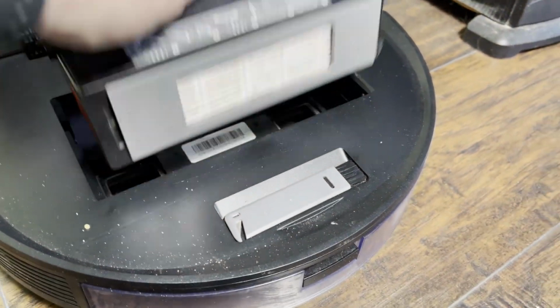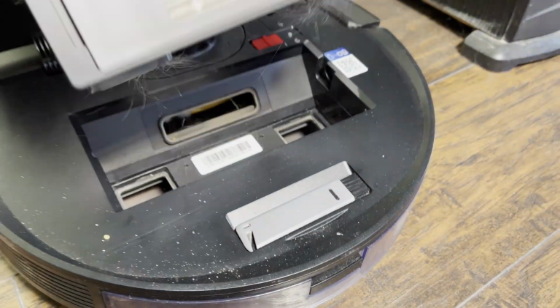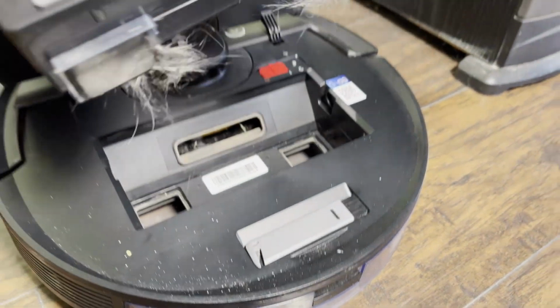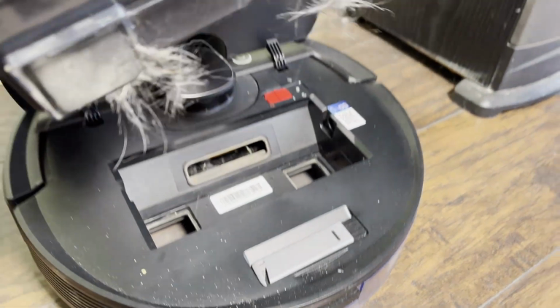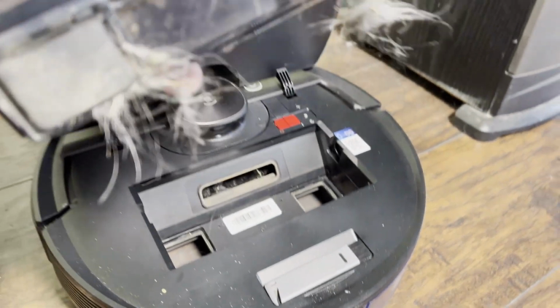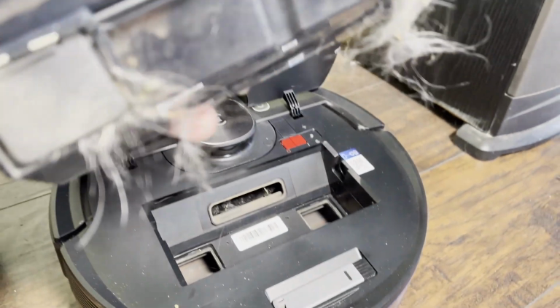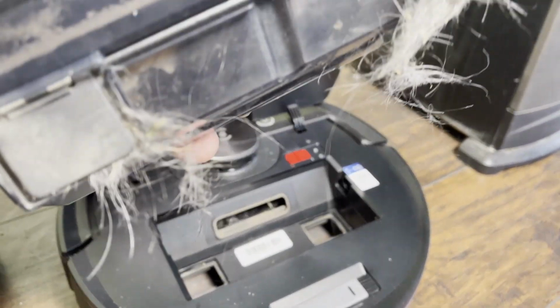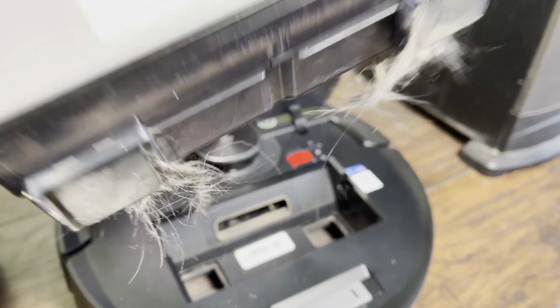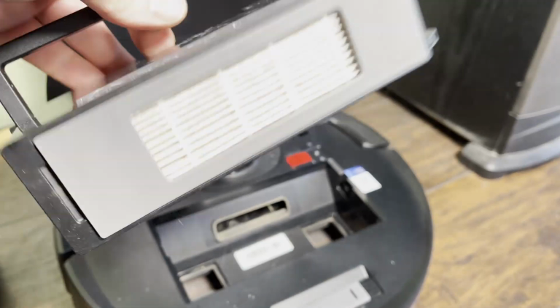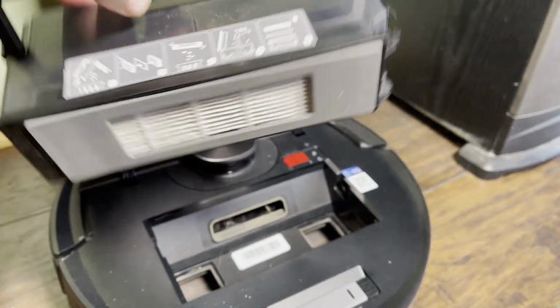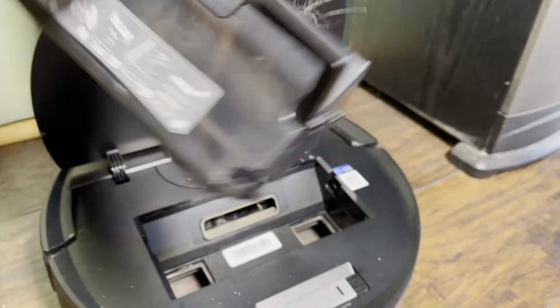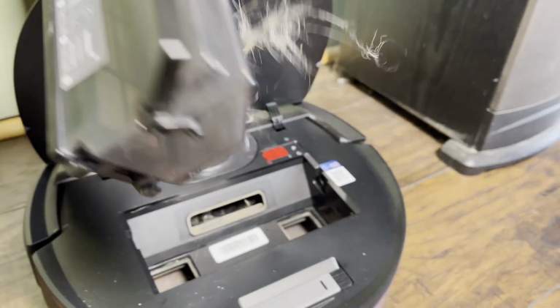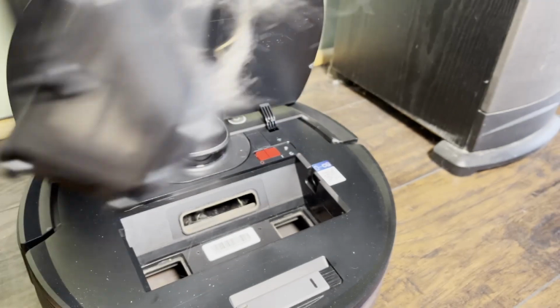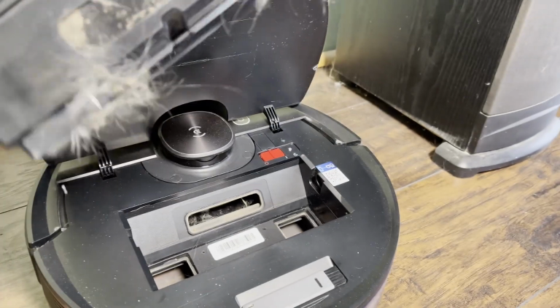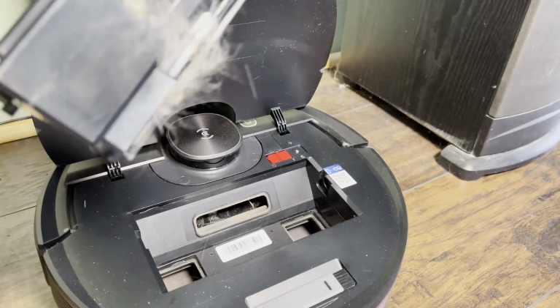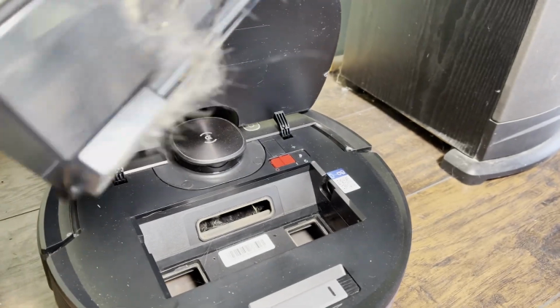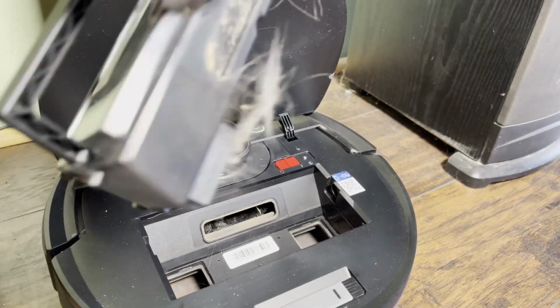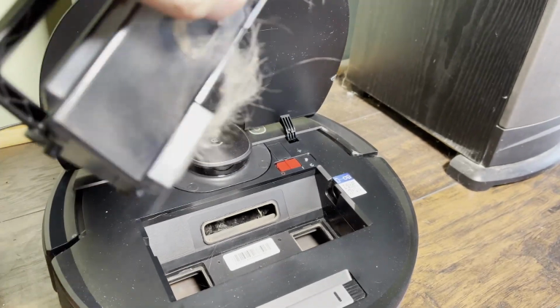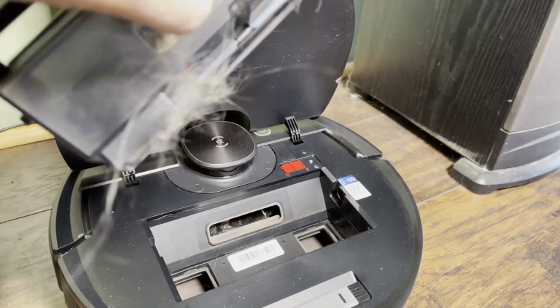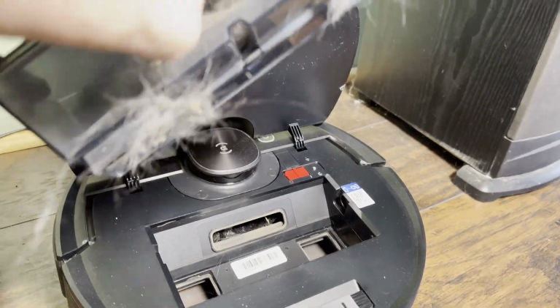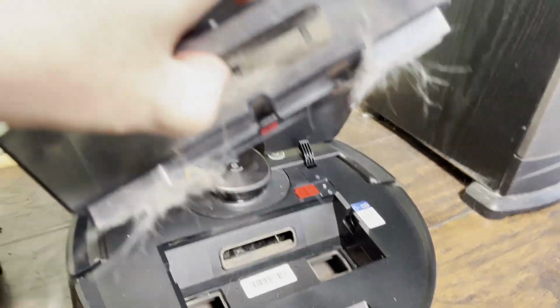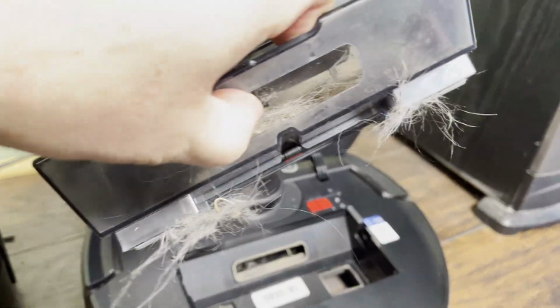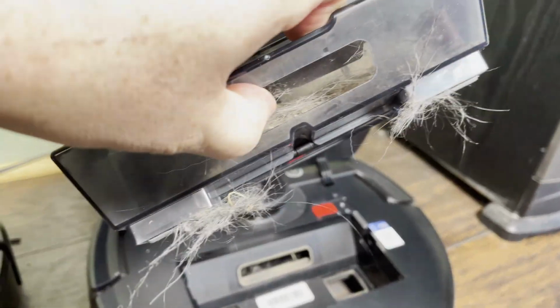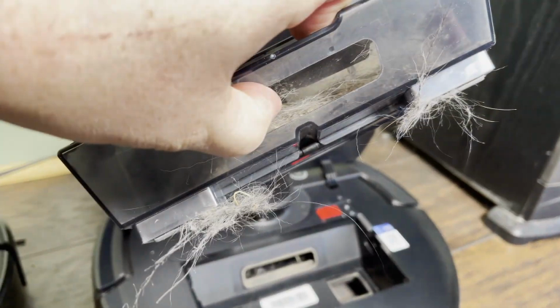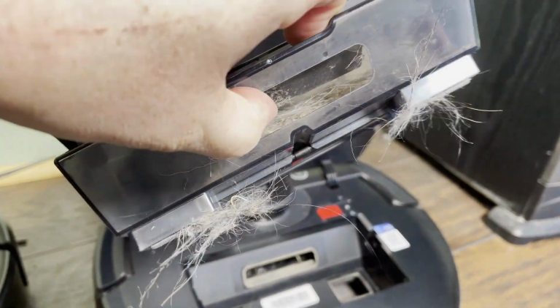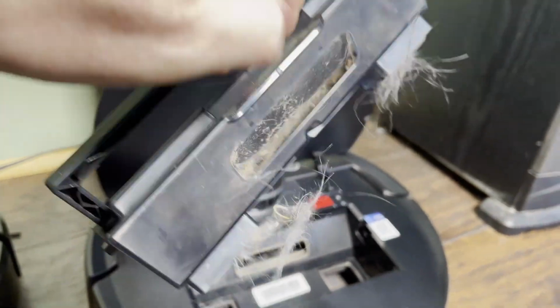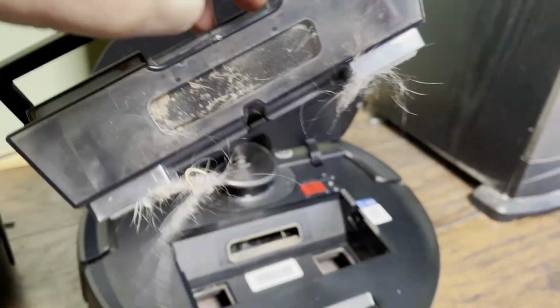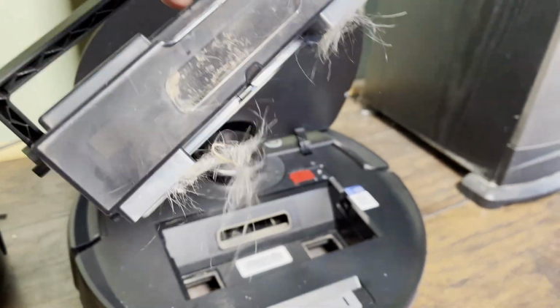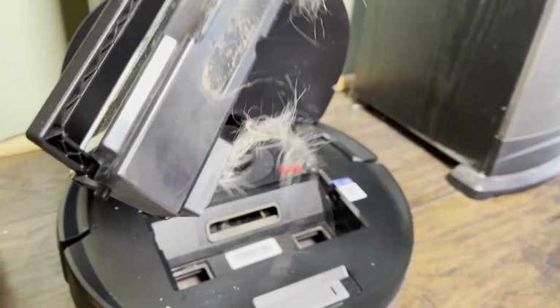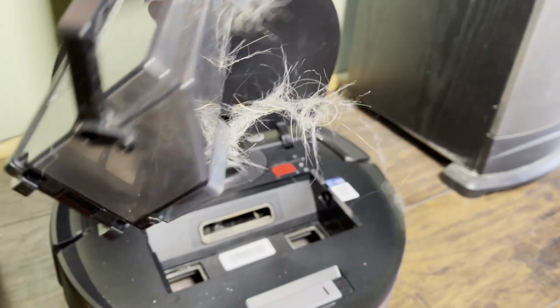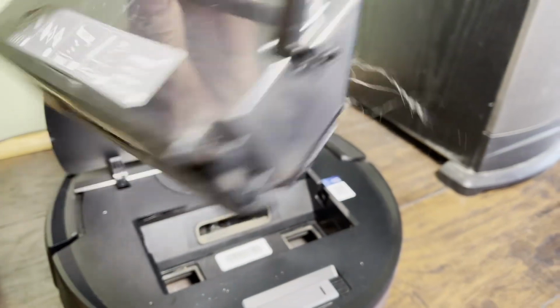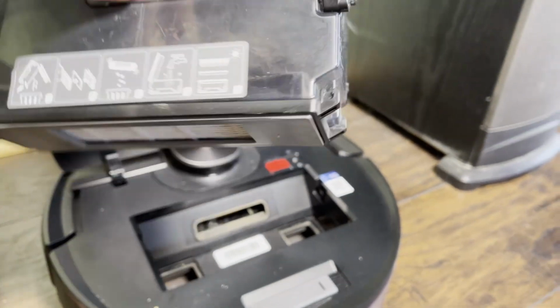So as you can see nothing happened. Nothing at all. Exactly the hair that was there before is there now.